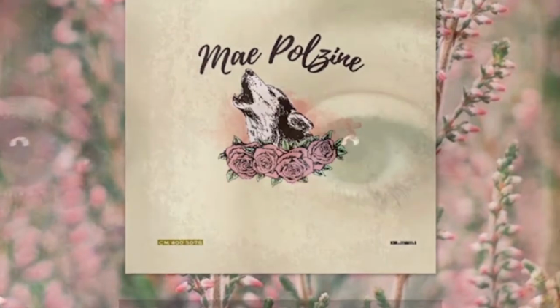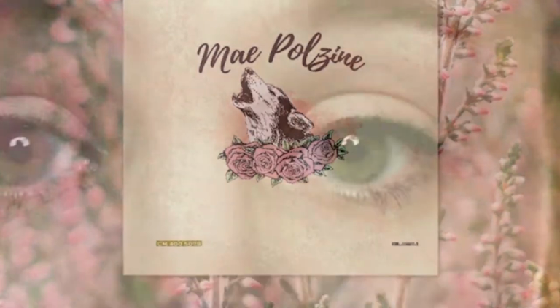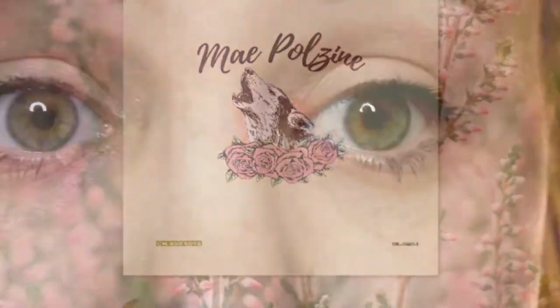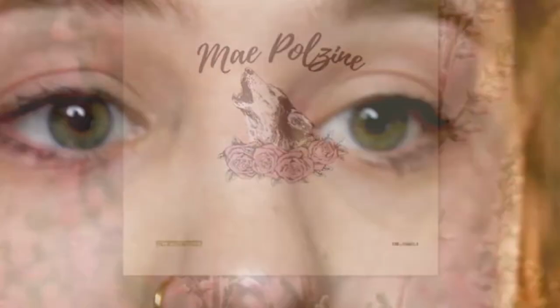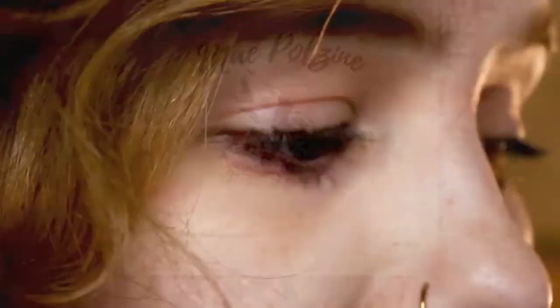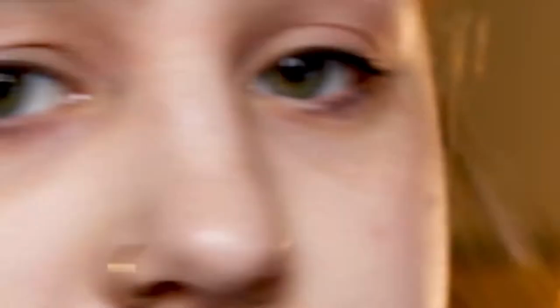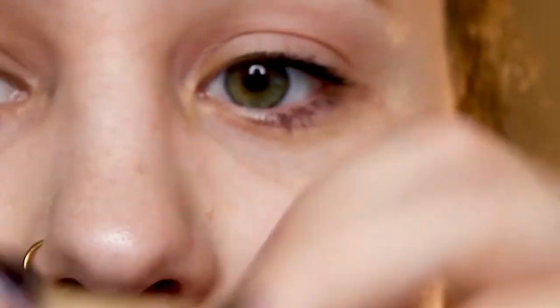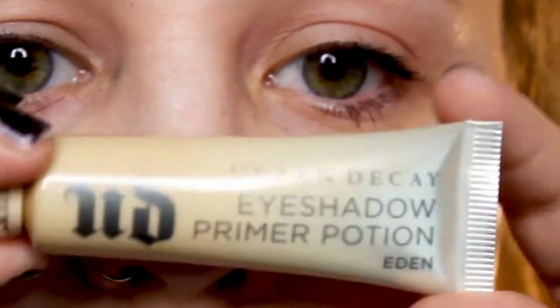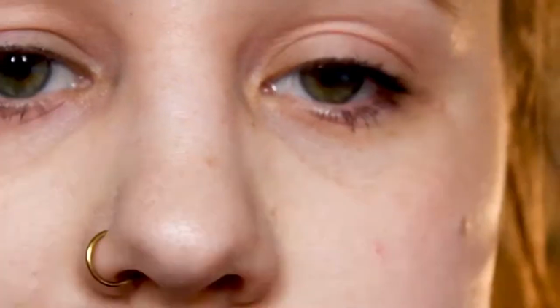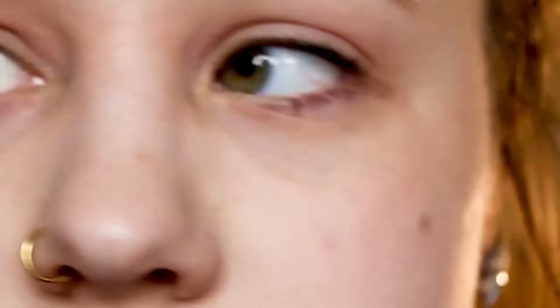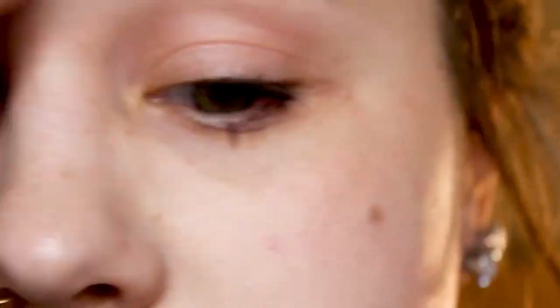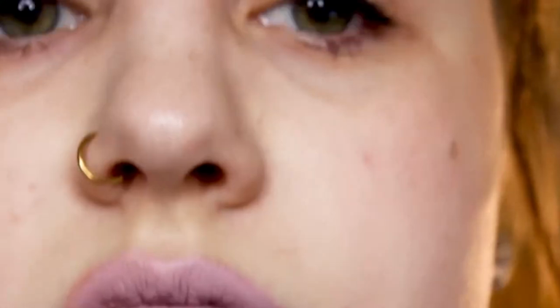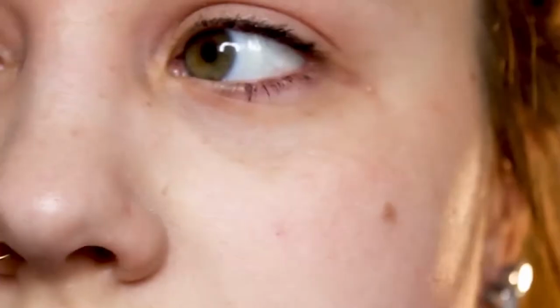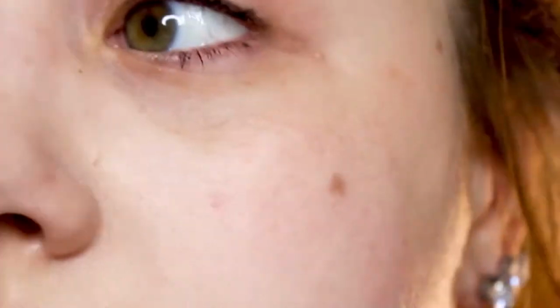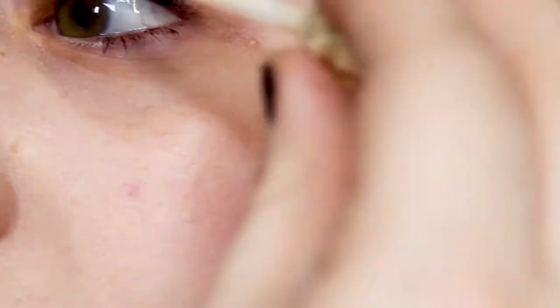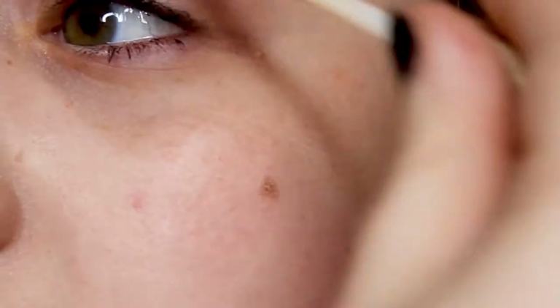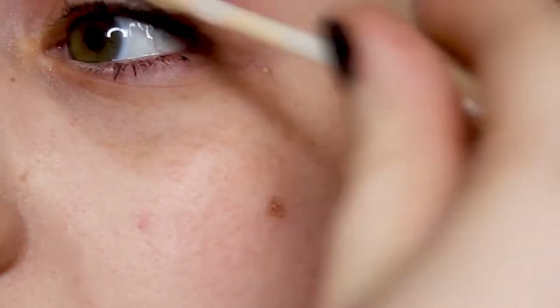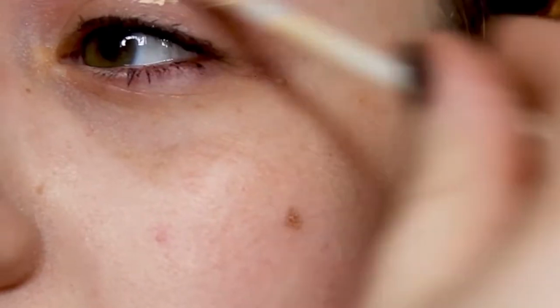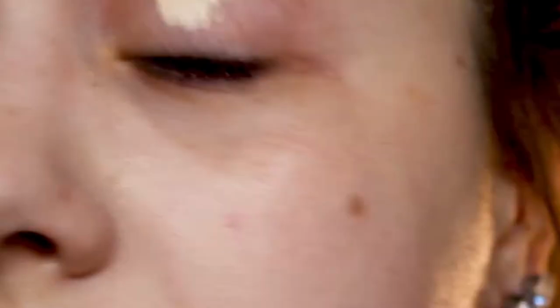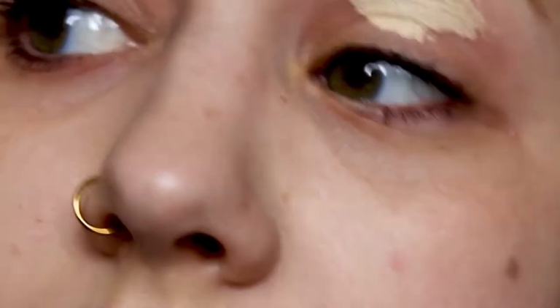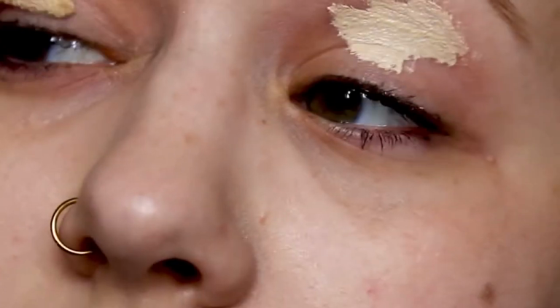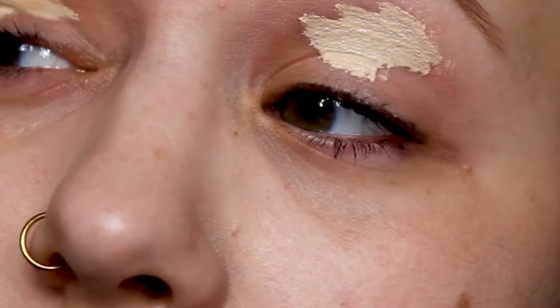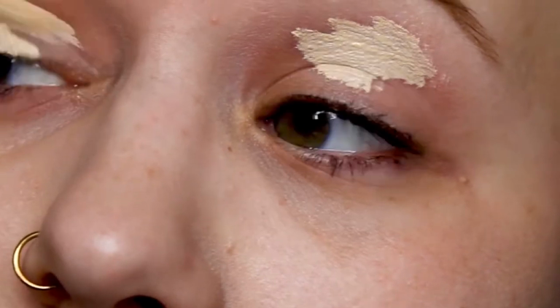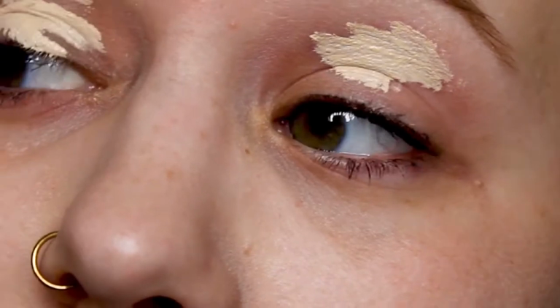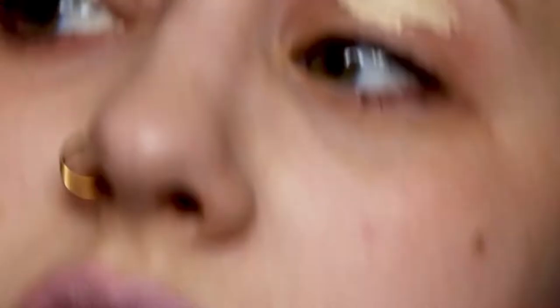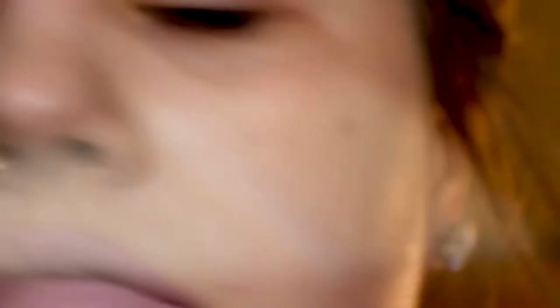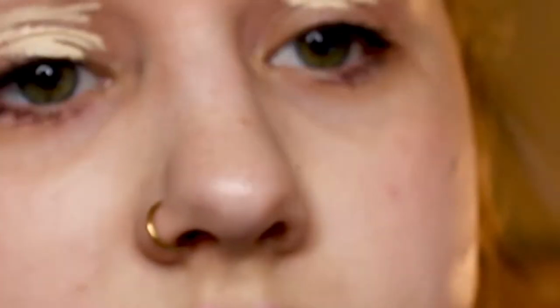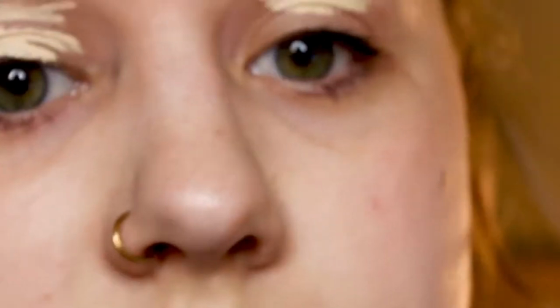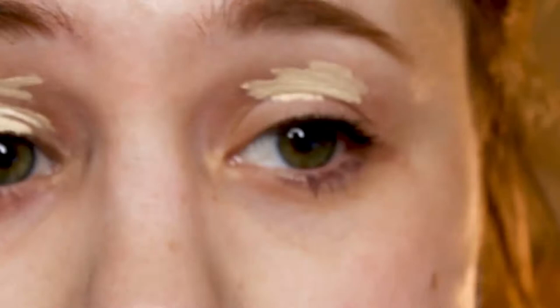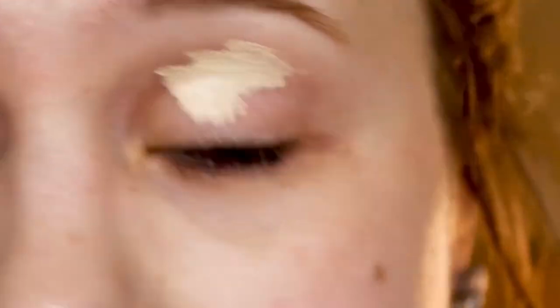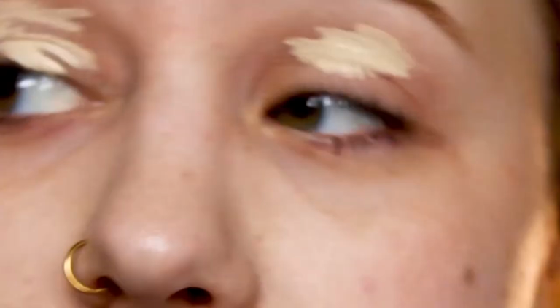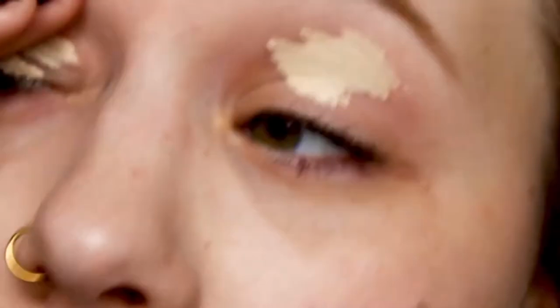Hi everyone, it's my palzine and in today's video I'm making 3 looks, 1 palette using the Jeffree Star Blood Sugar palette.